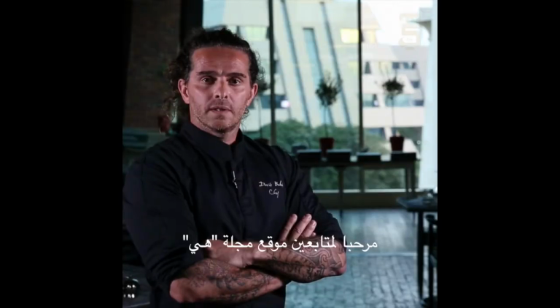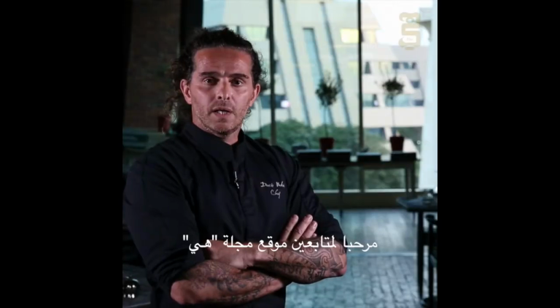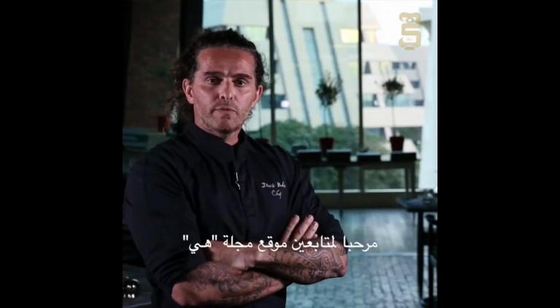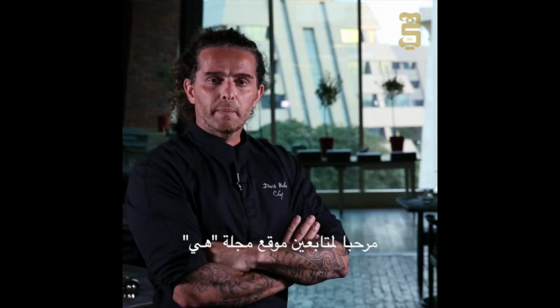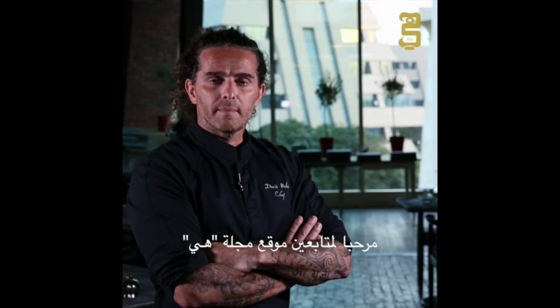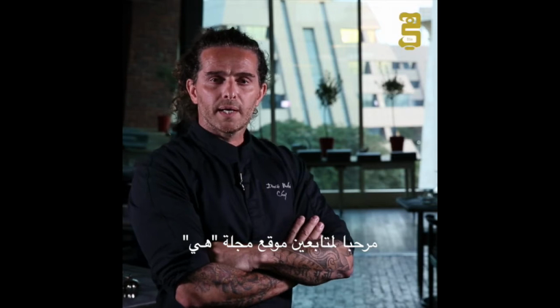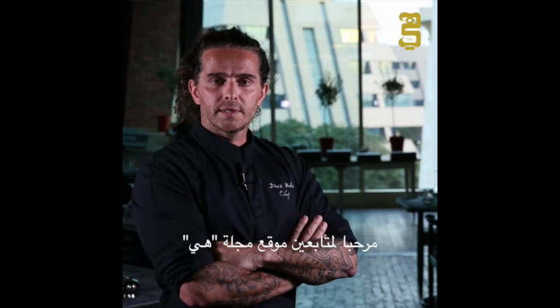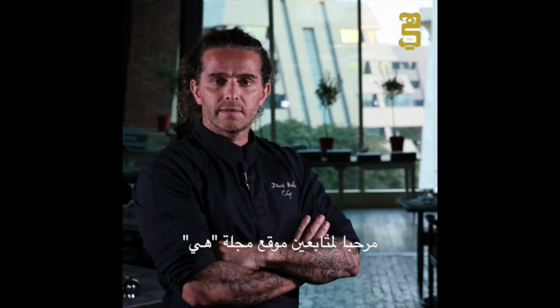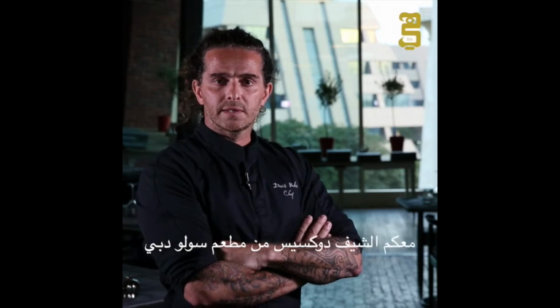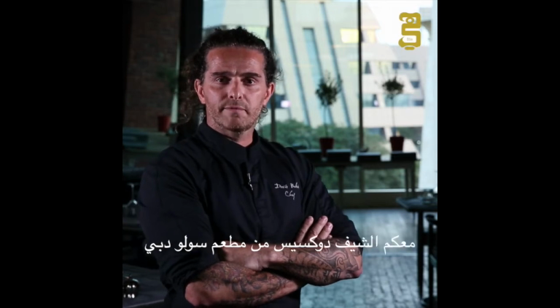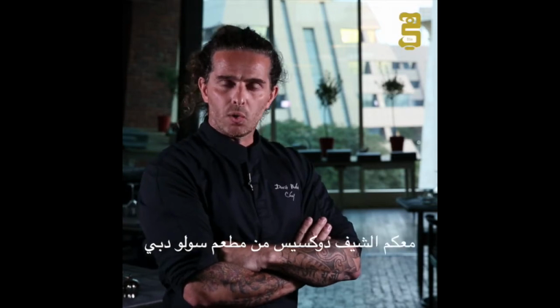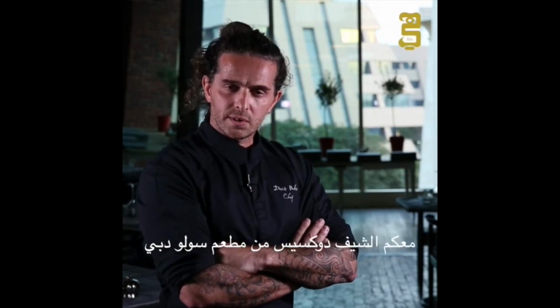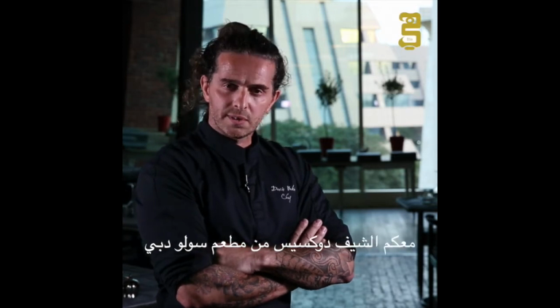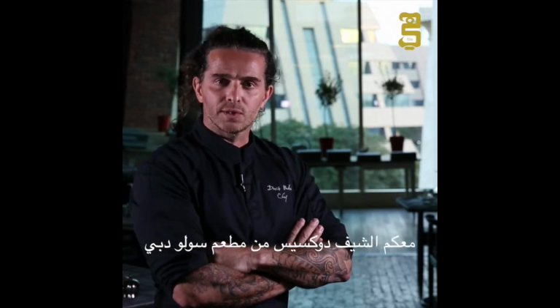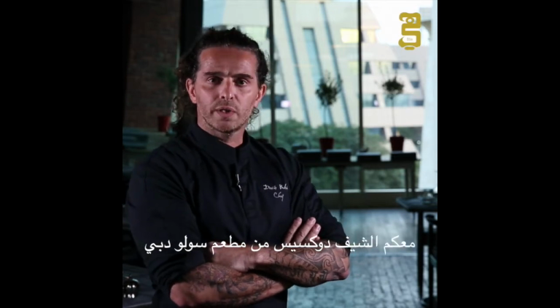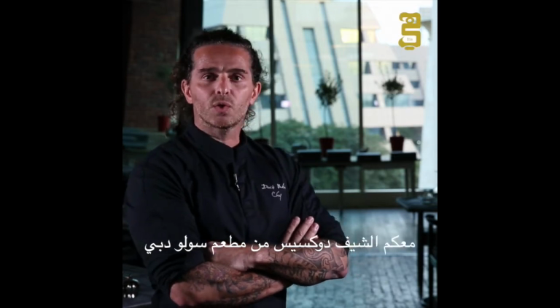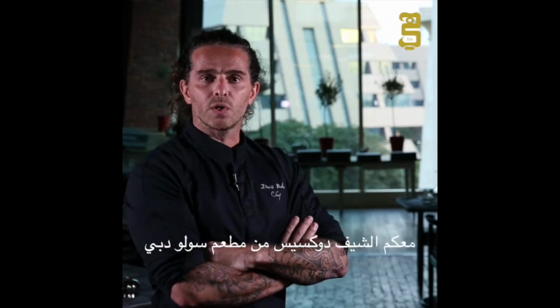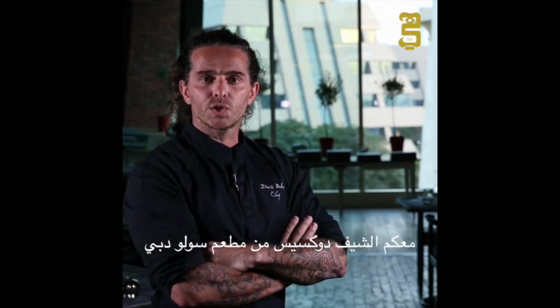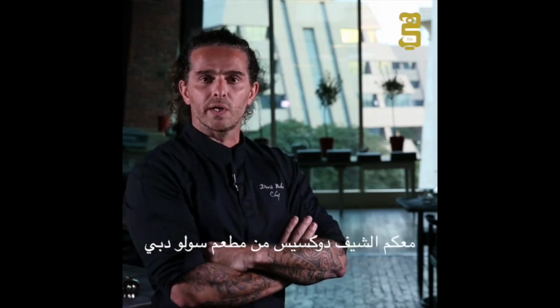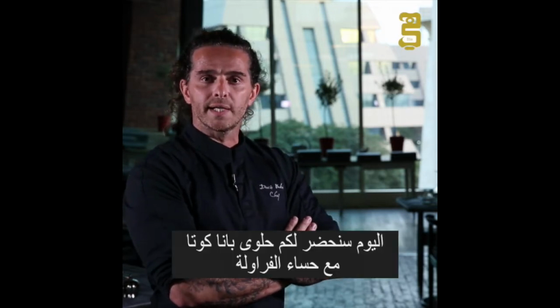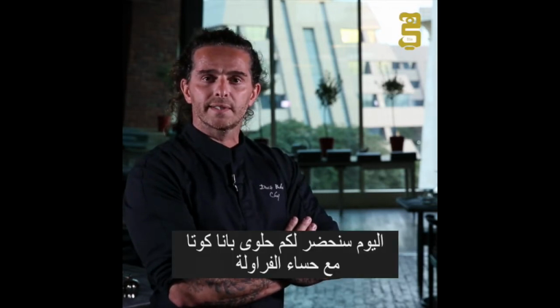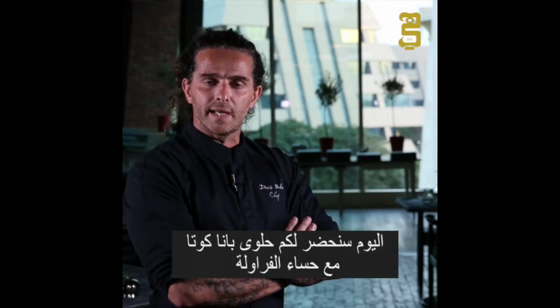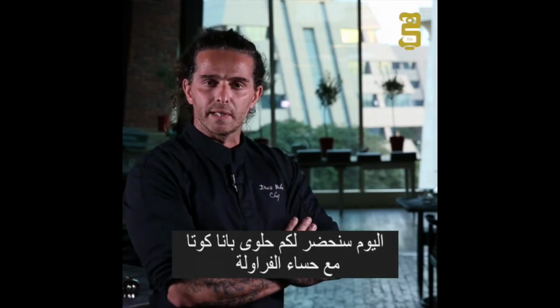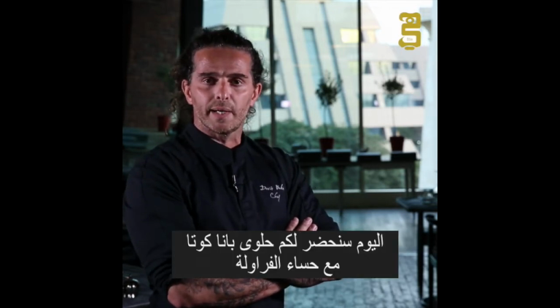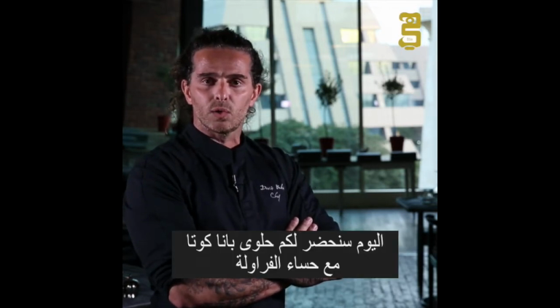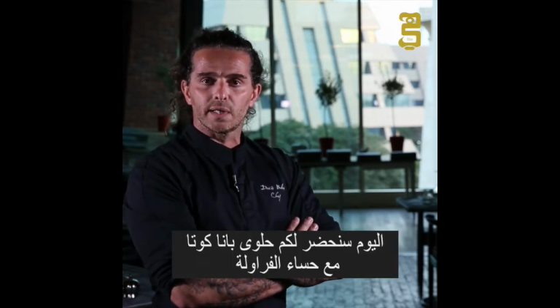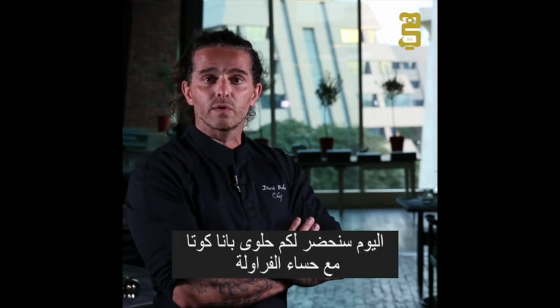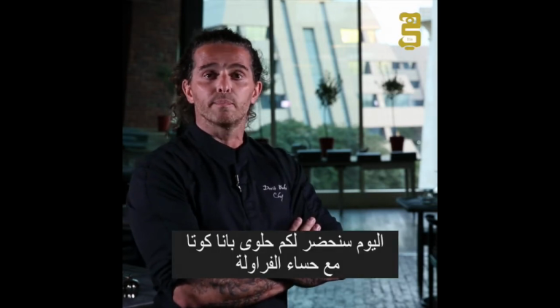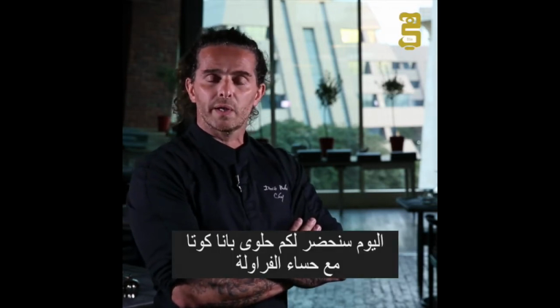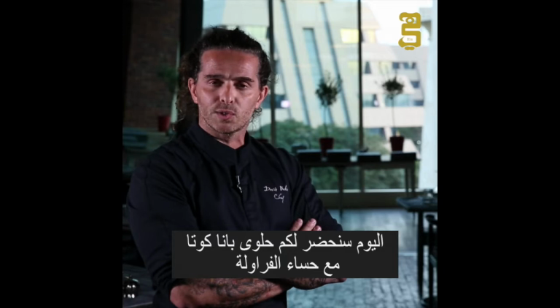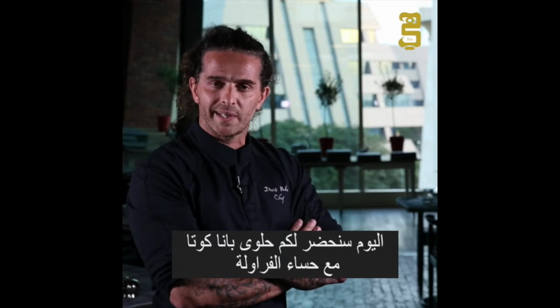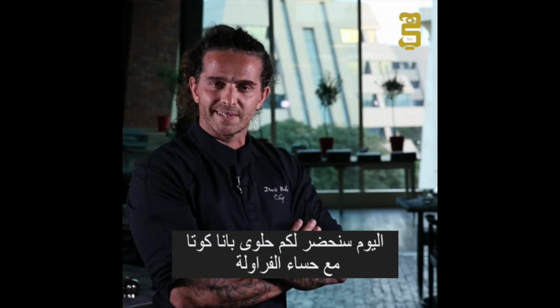Hello from Here Magazine. This is Evdoxis and today we're going to show you a nice Italian panna cotta with morello cherries.